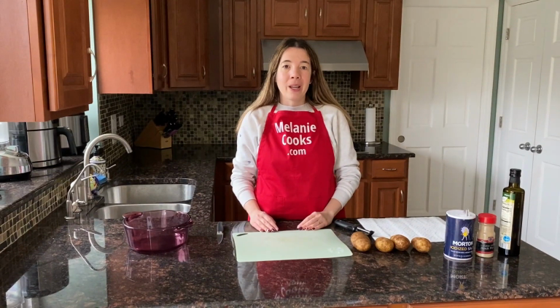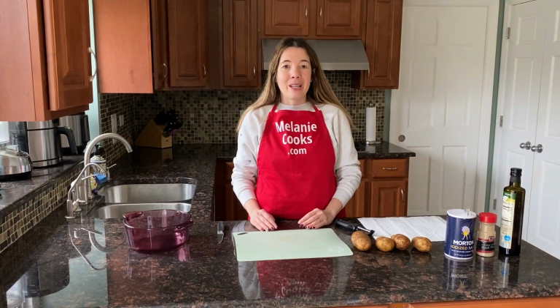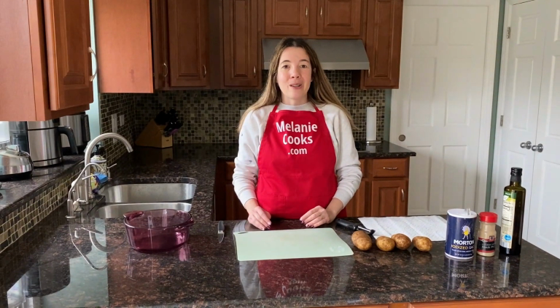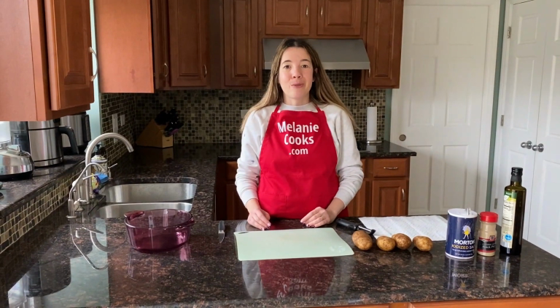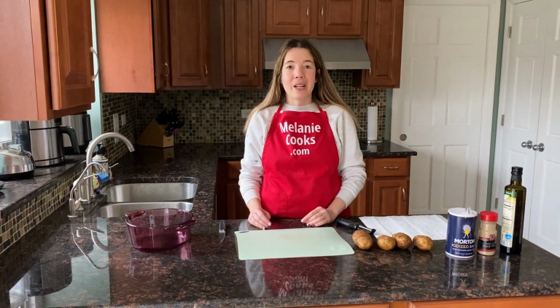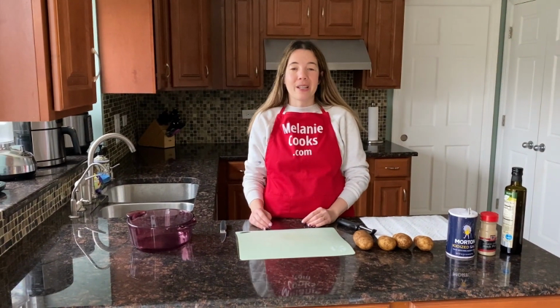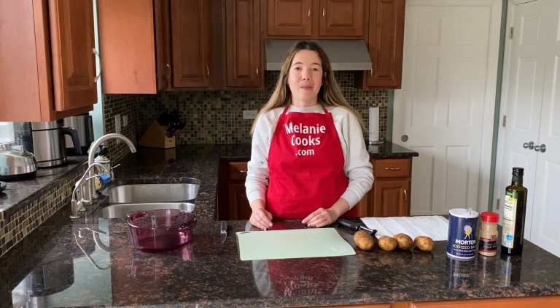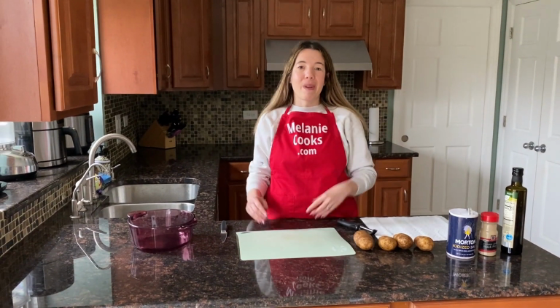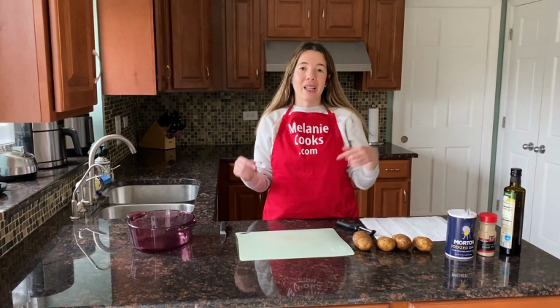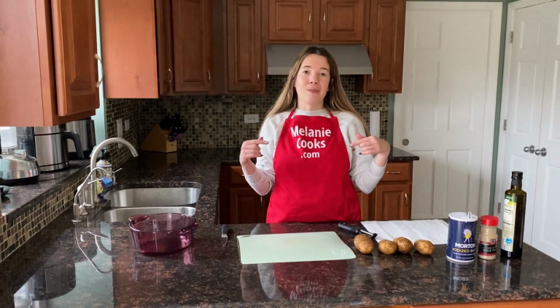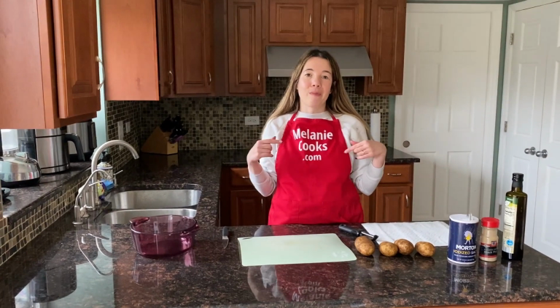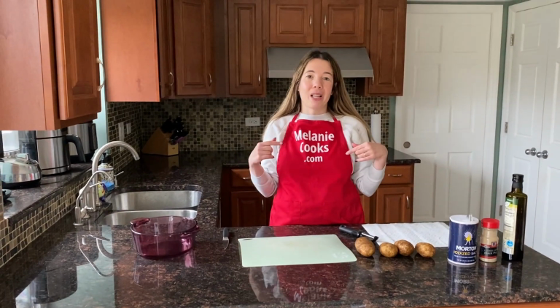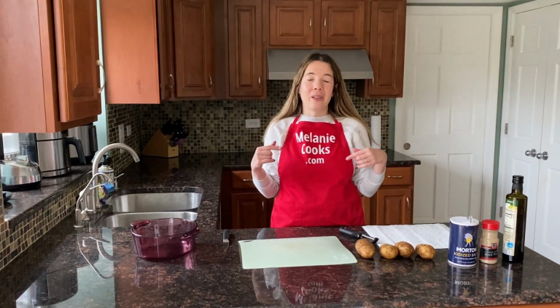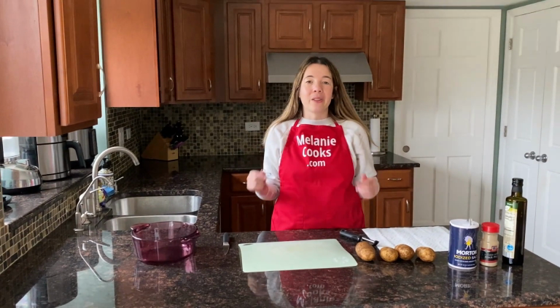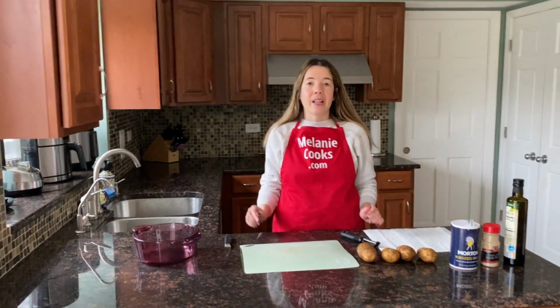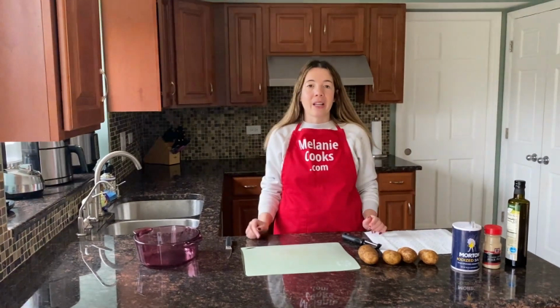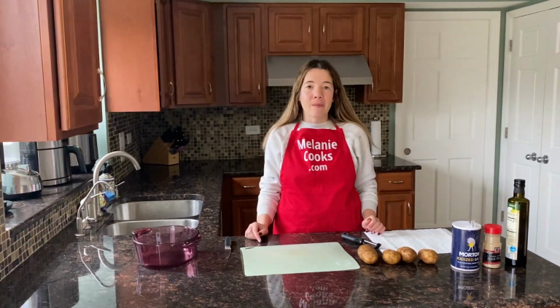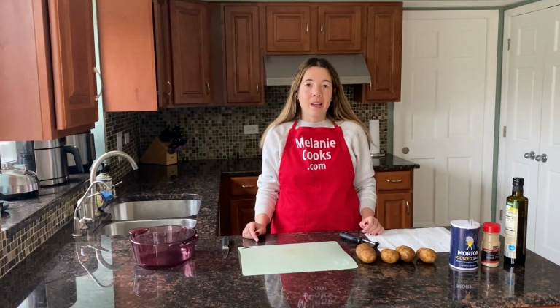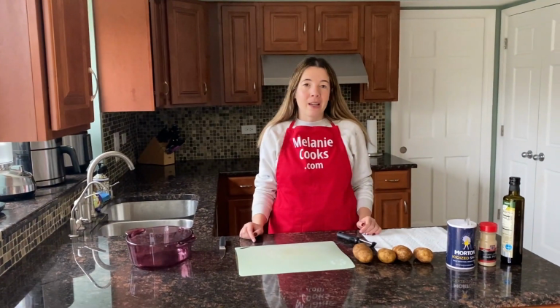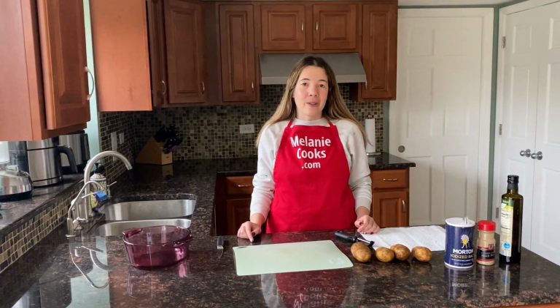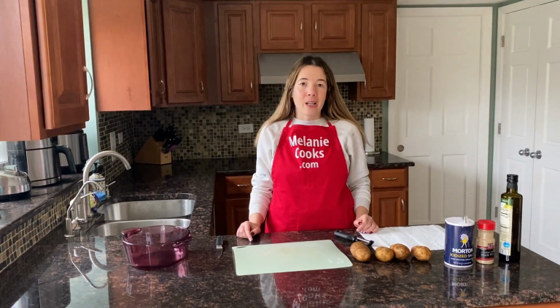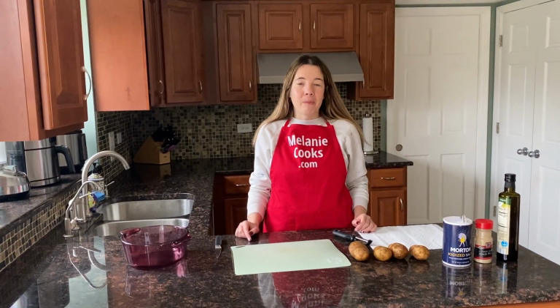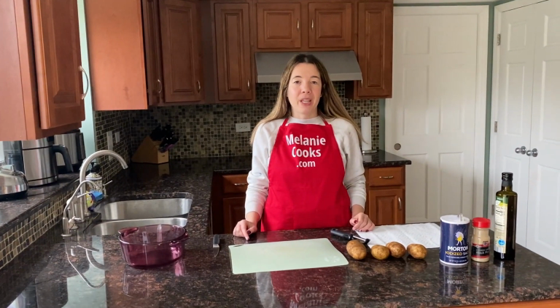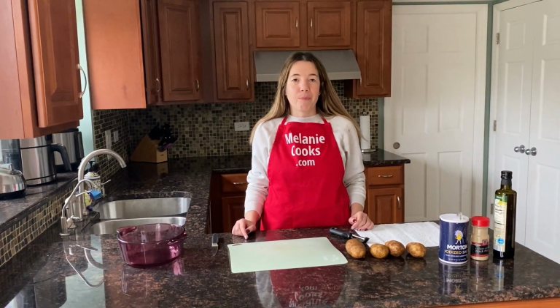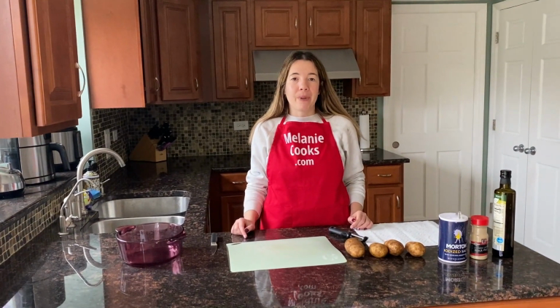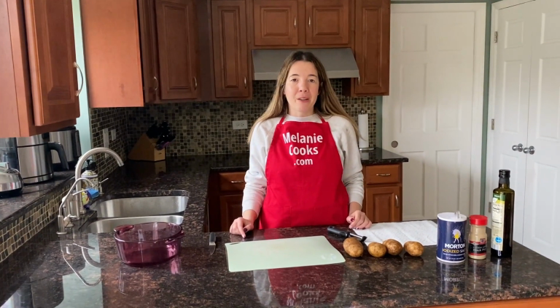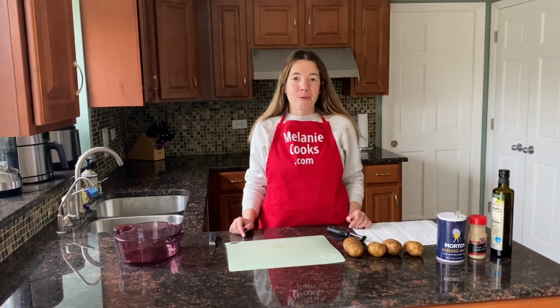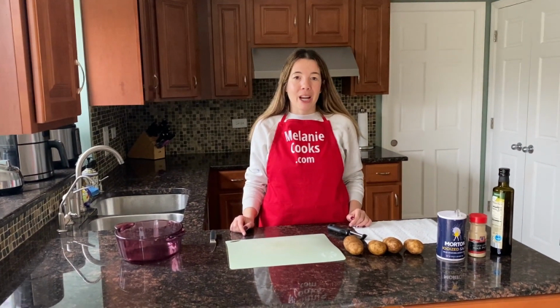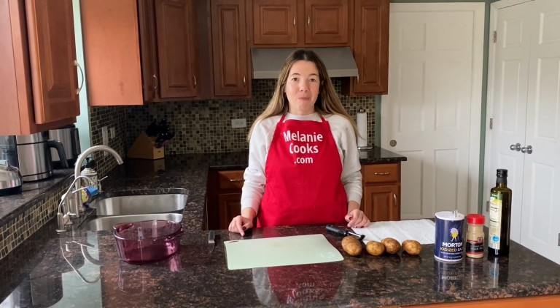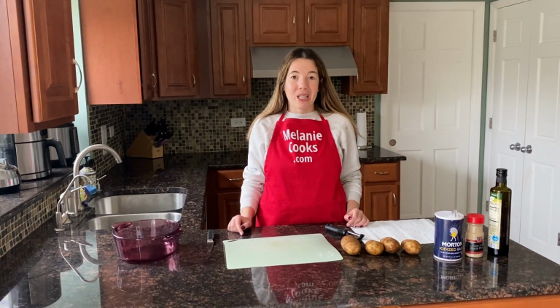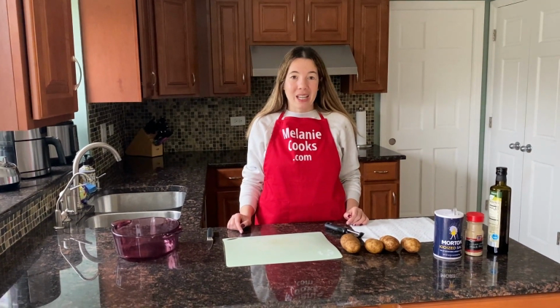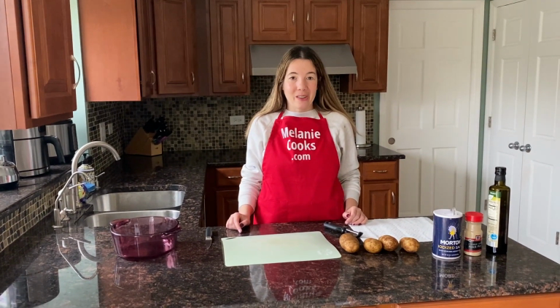Hello friends, I'm Melody from Melodycooks.com and today I'll be making pan-fried potatoes.